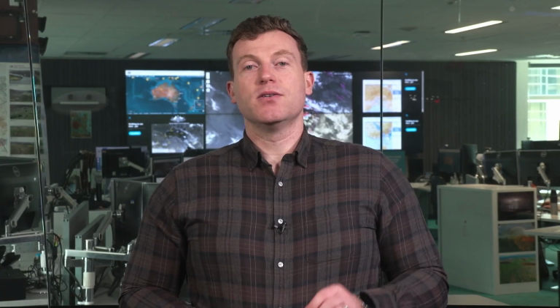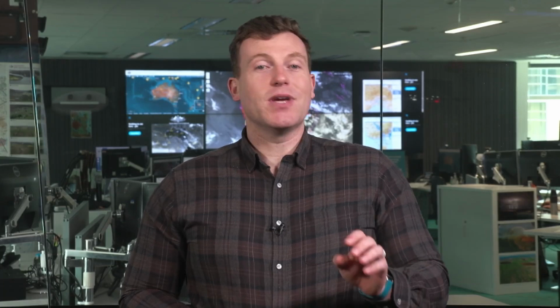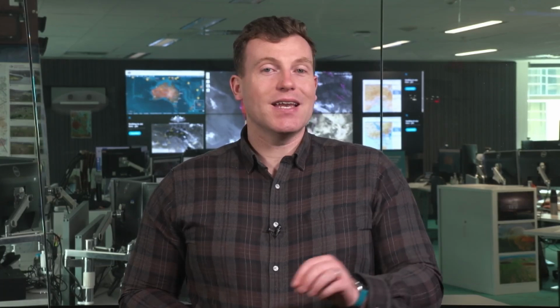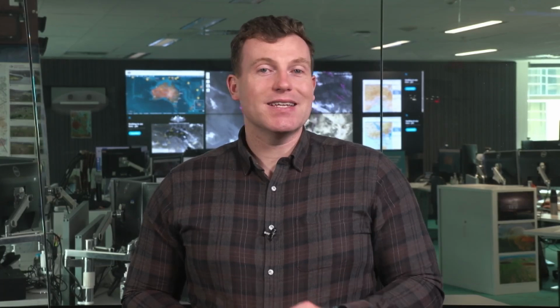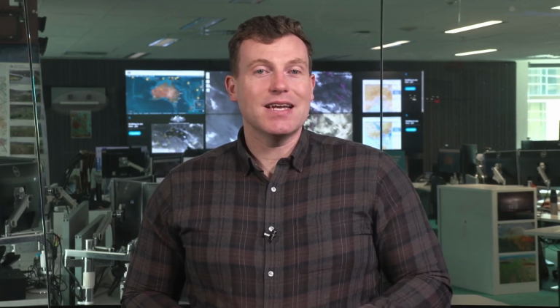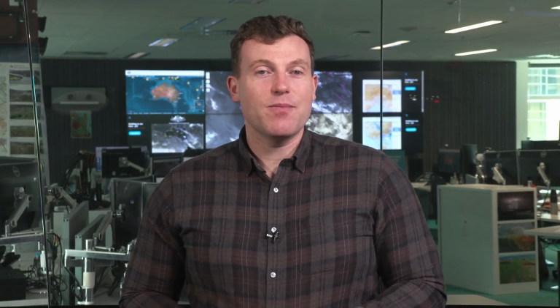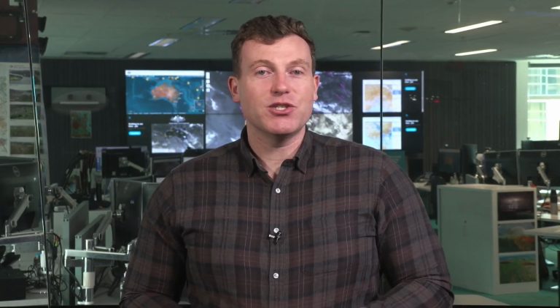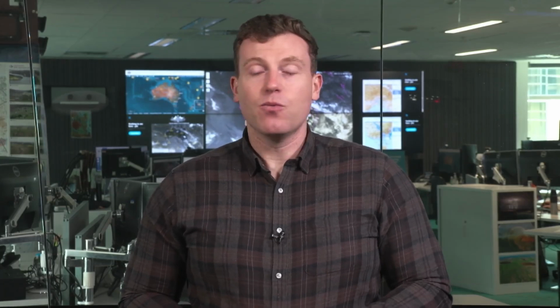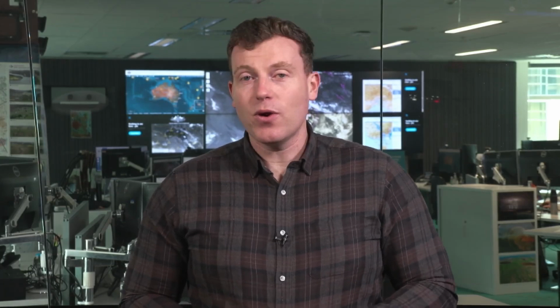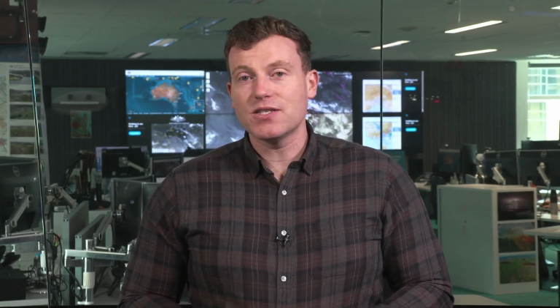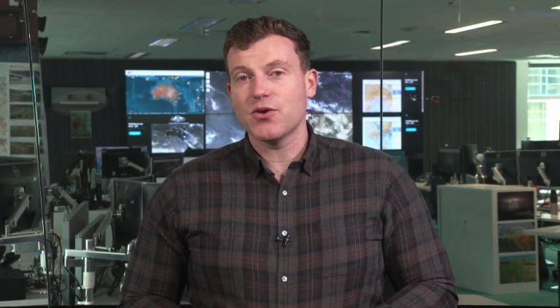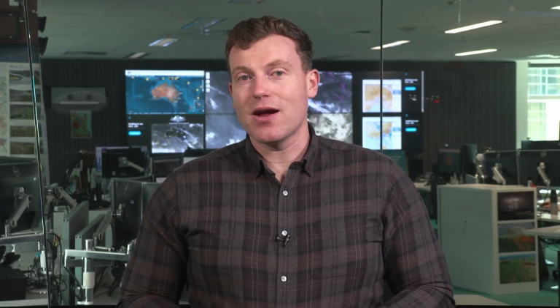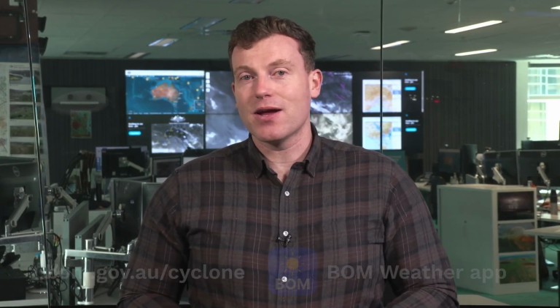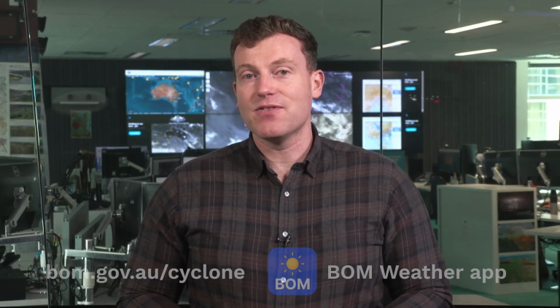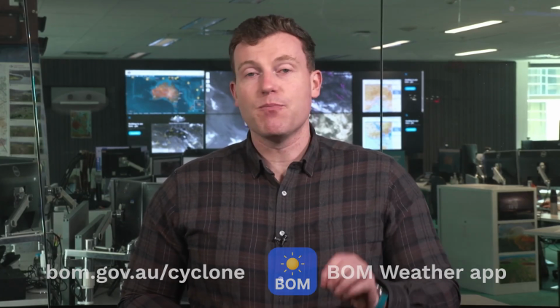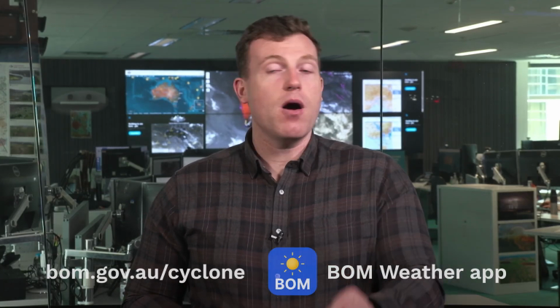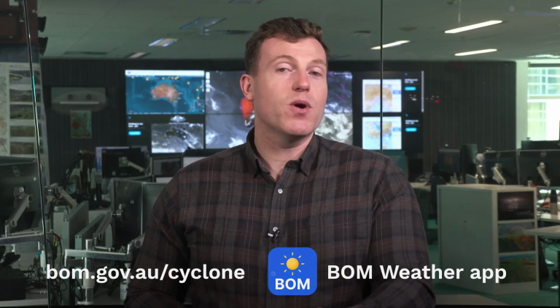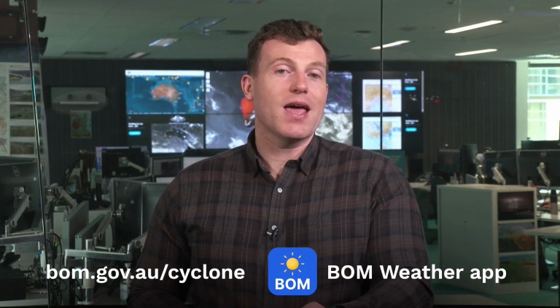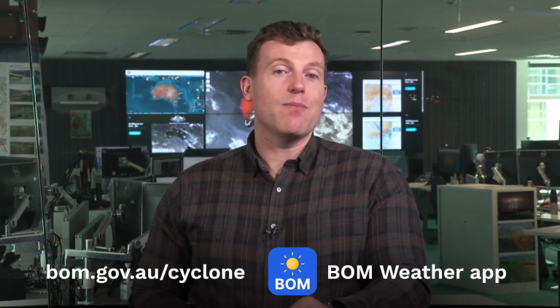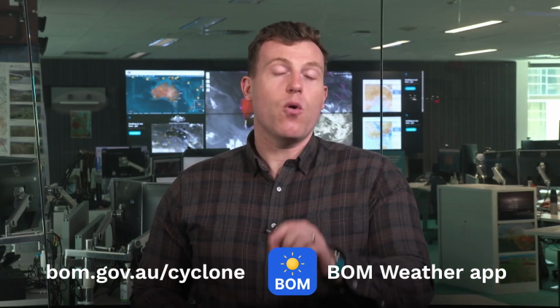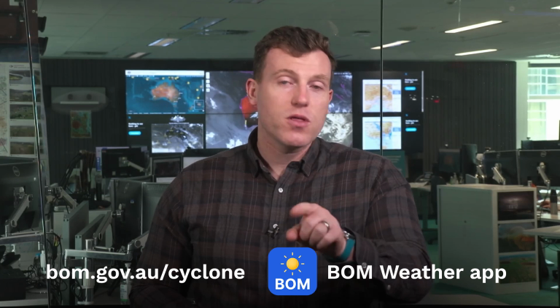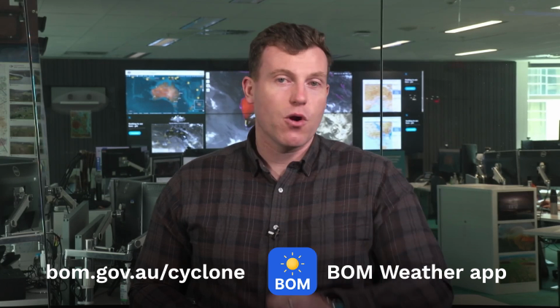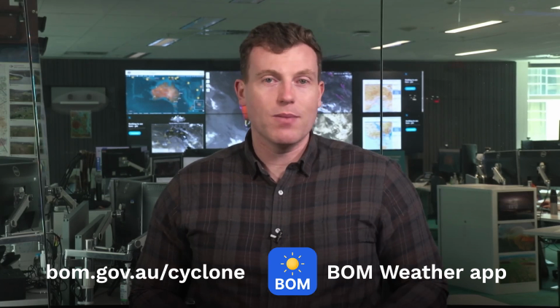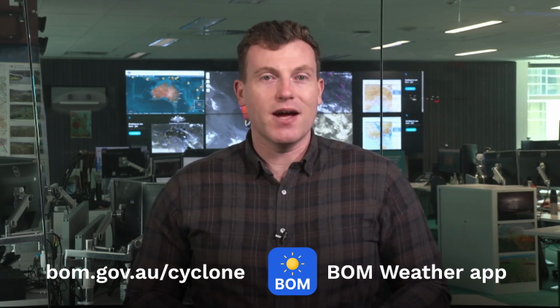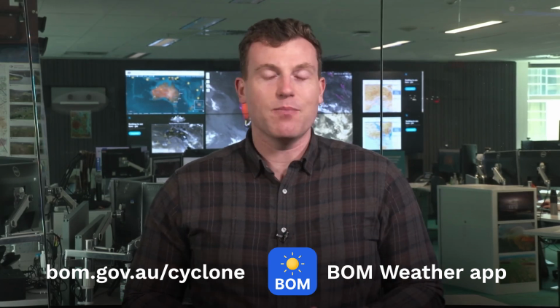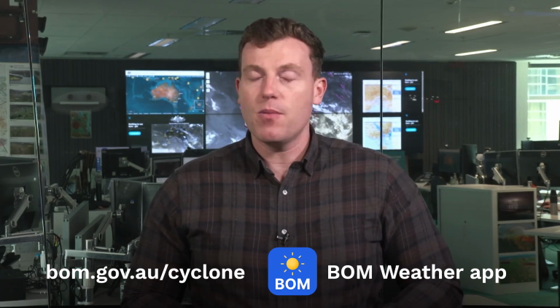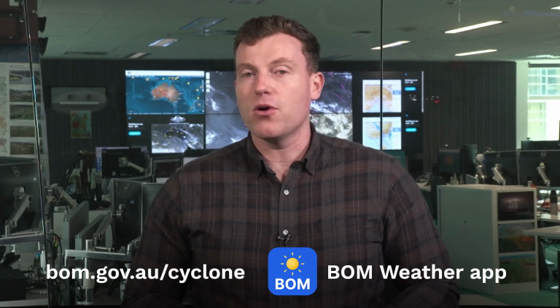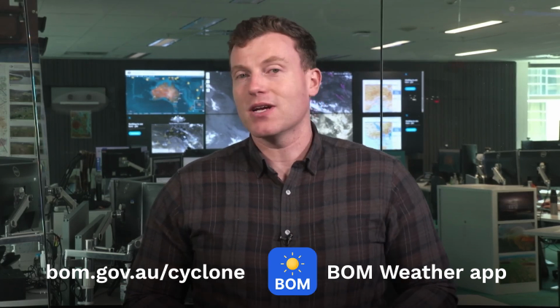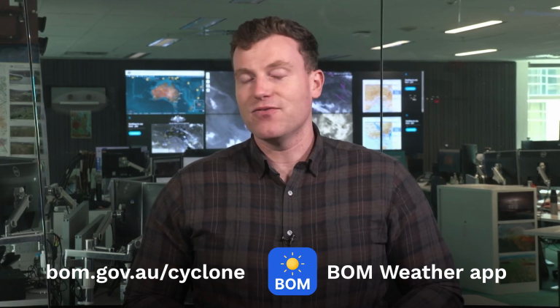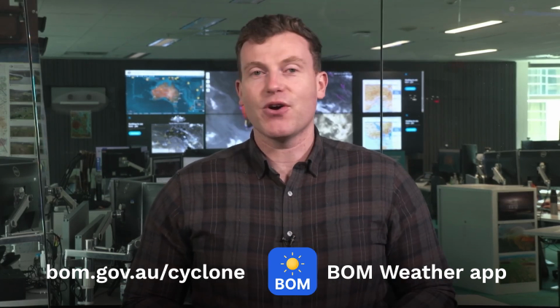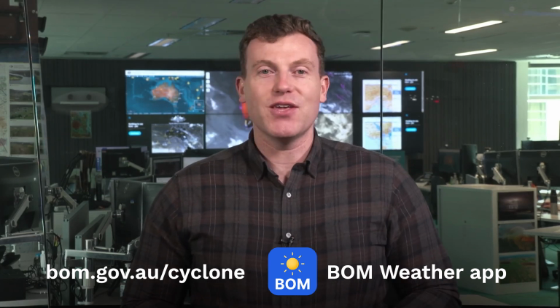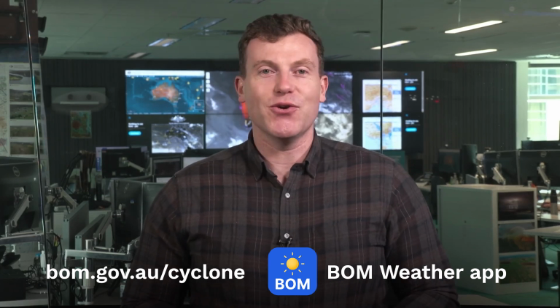To get the latest information and warnings for your area, visit the BOM Weather app or the Bureau website at bom.gov.au.